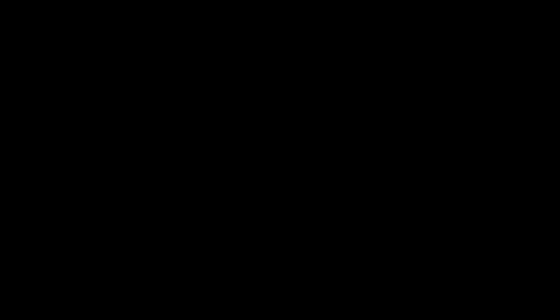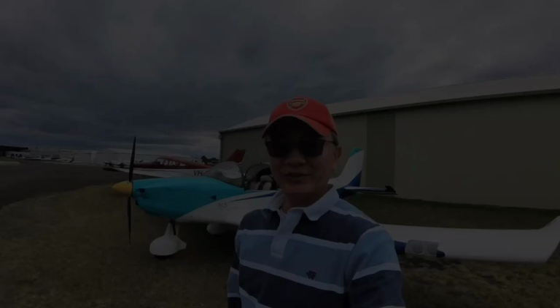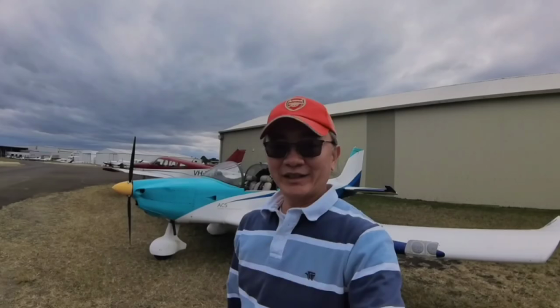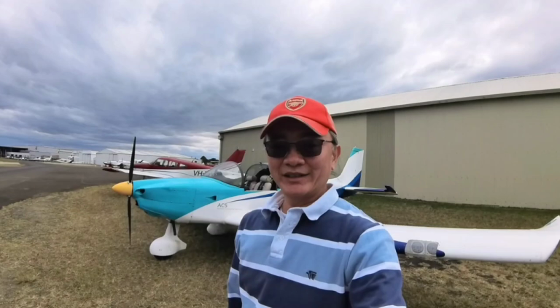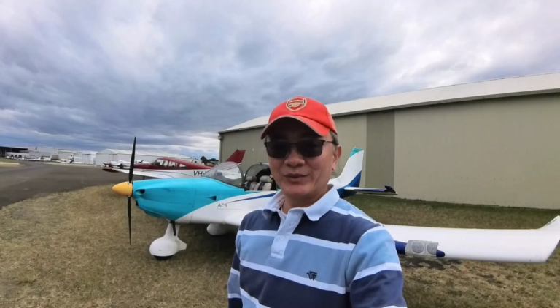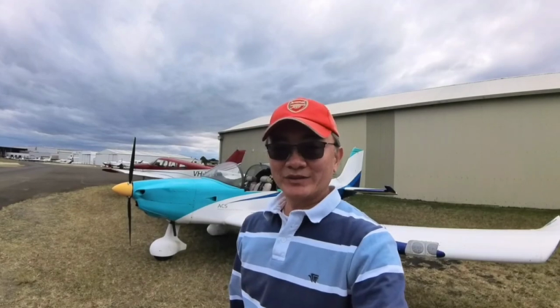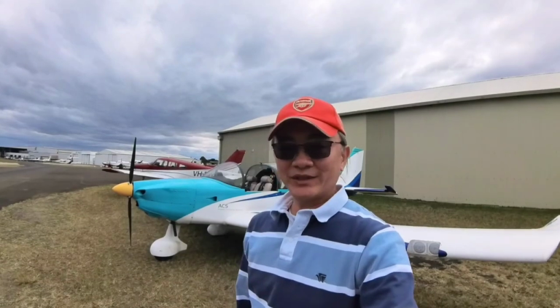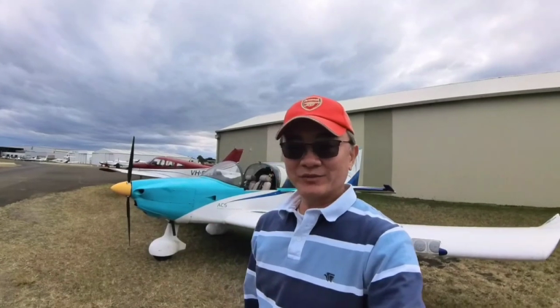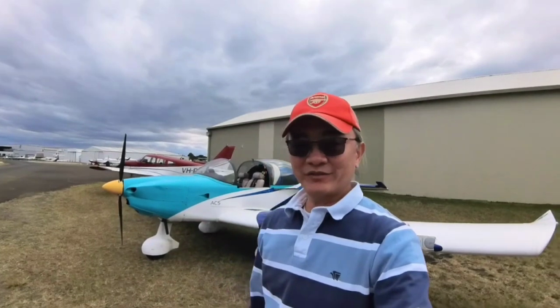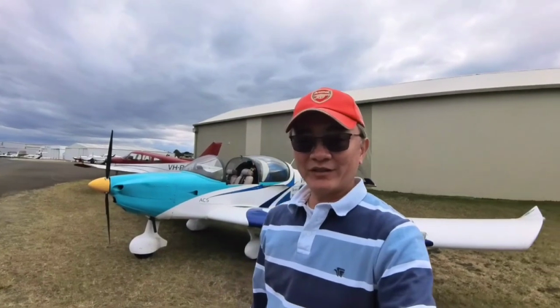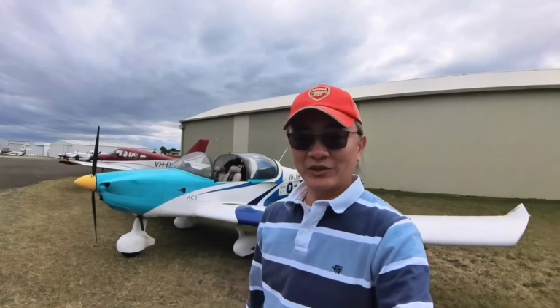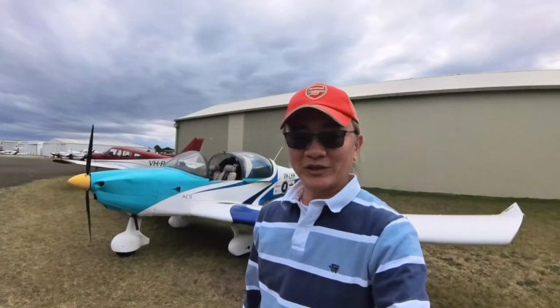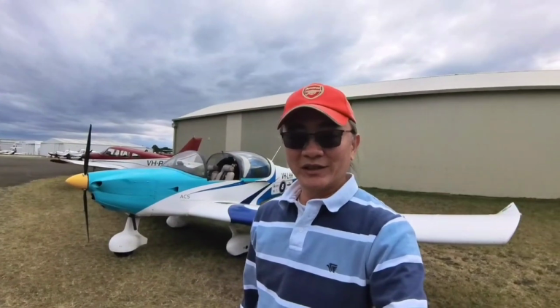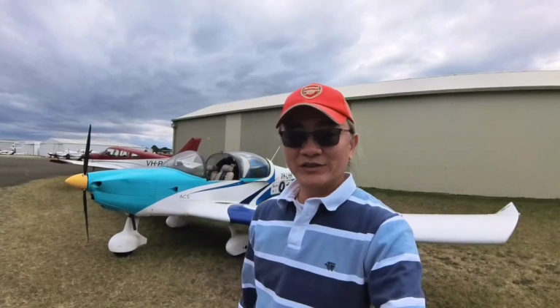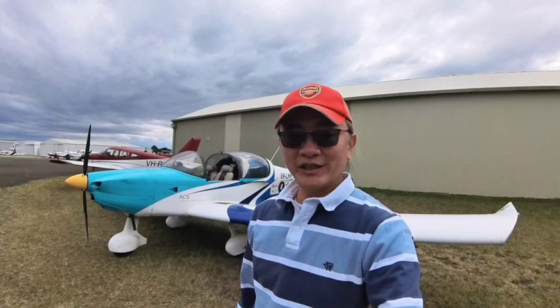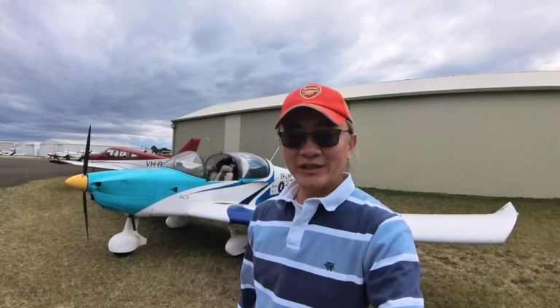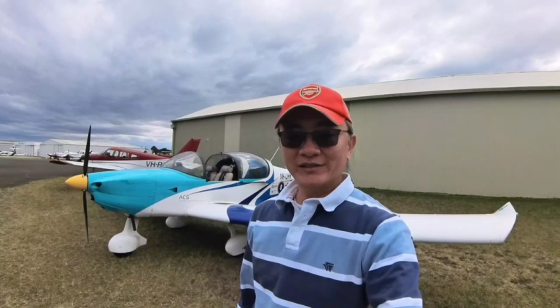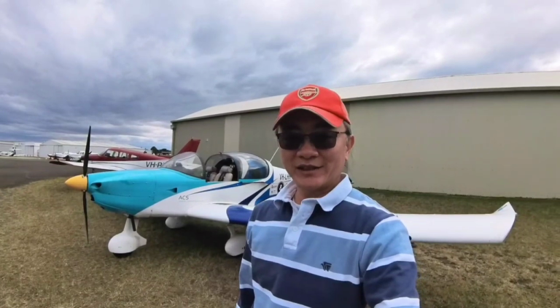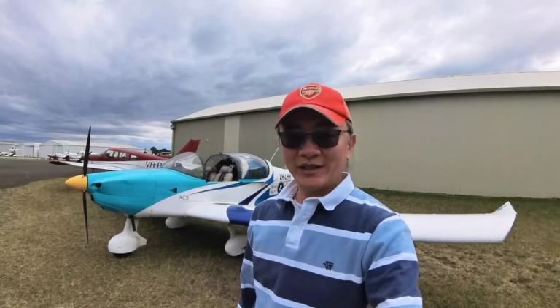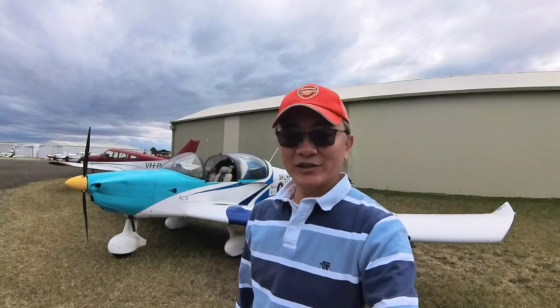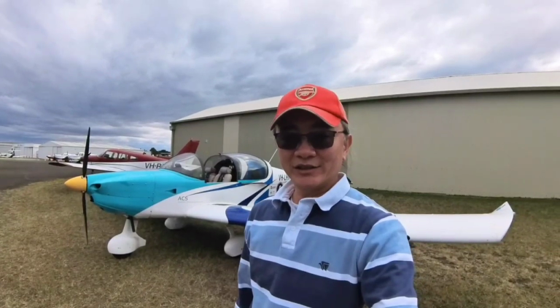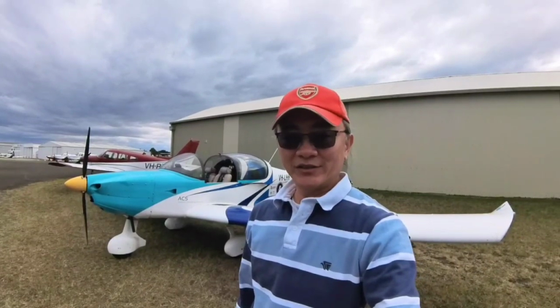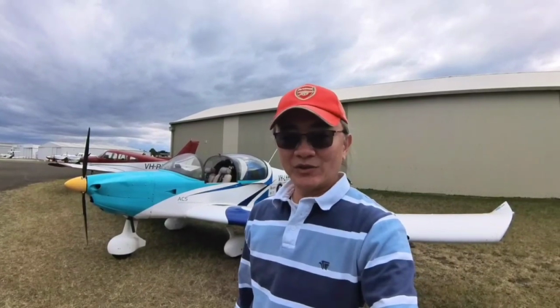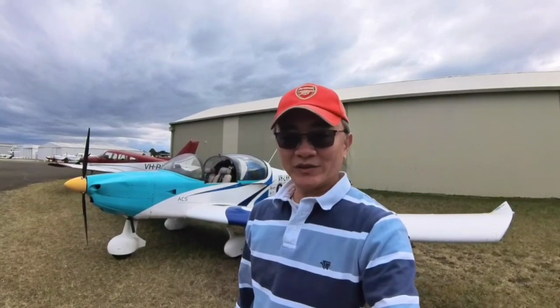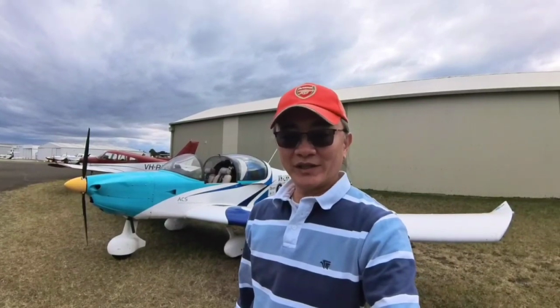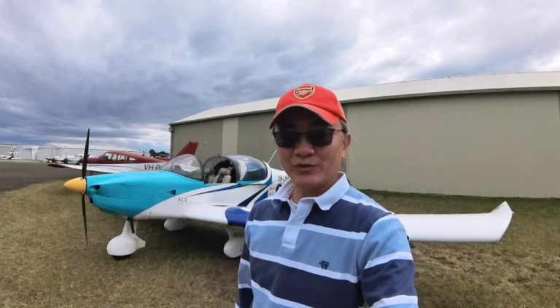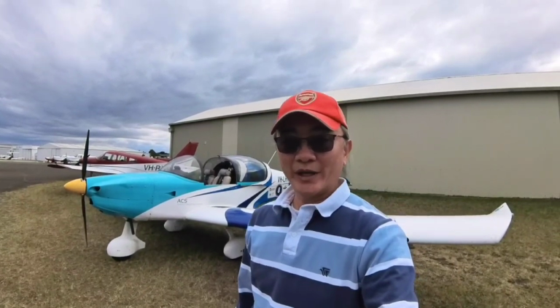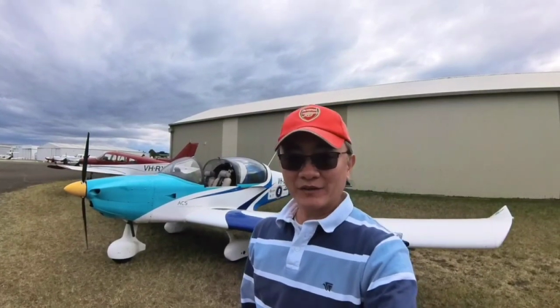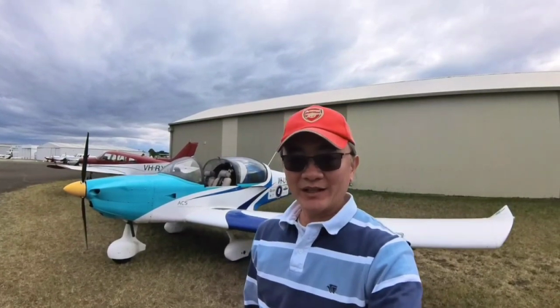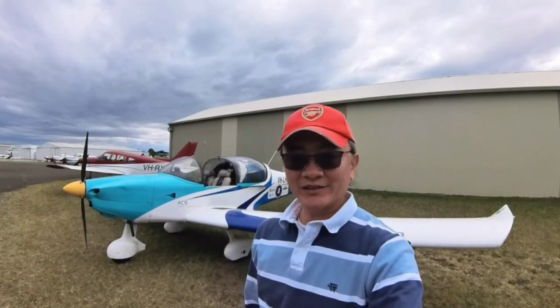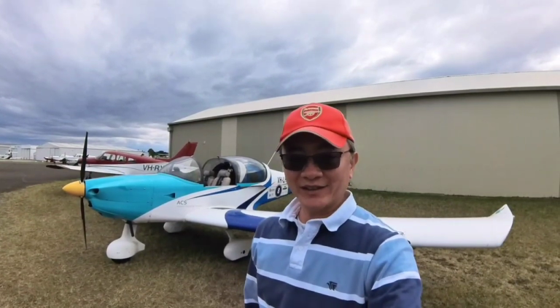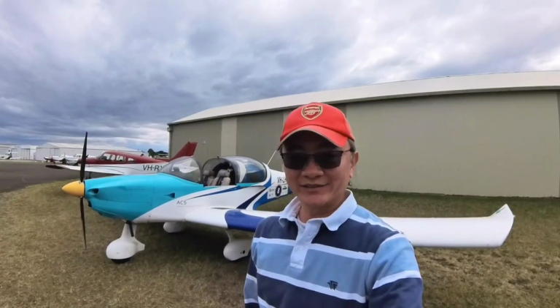Hello there and welcome back to my flight vlog. Today is Sunday the 13th of August and we are flying the Sling.